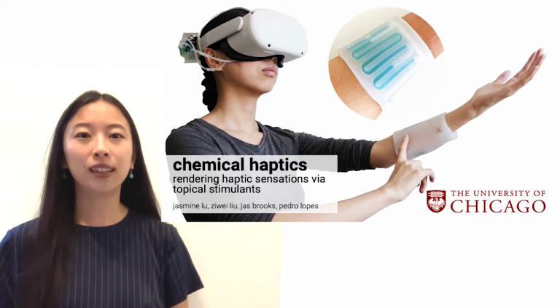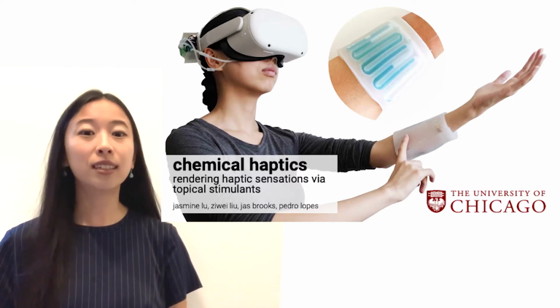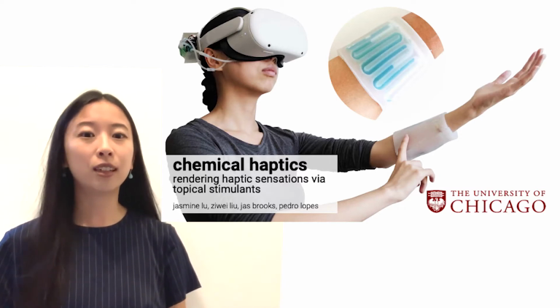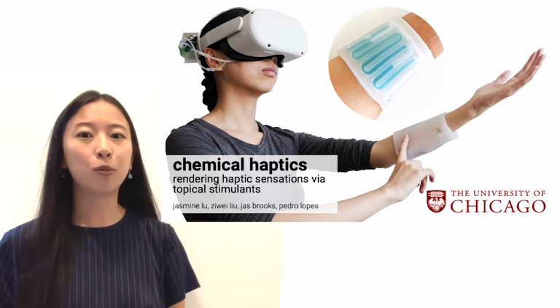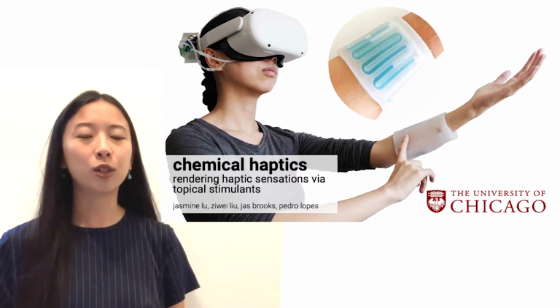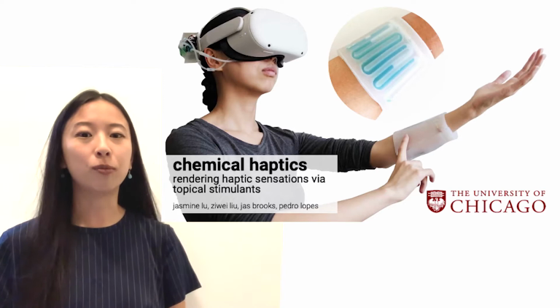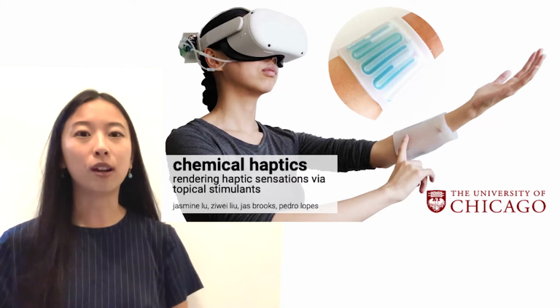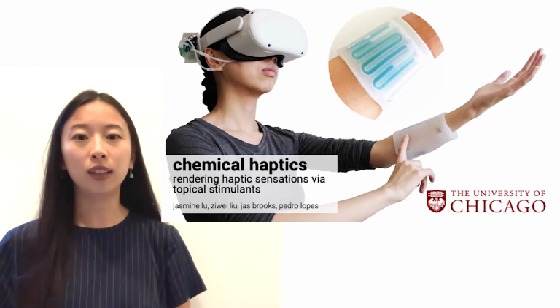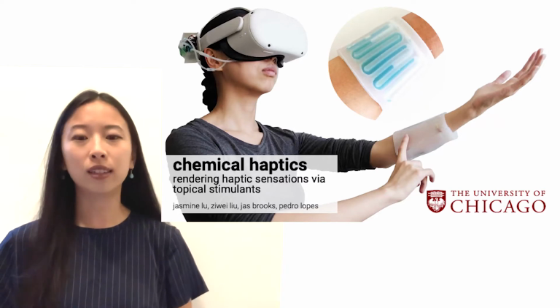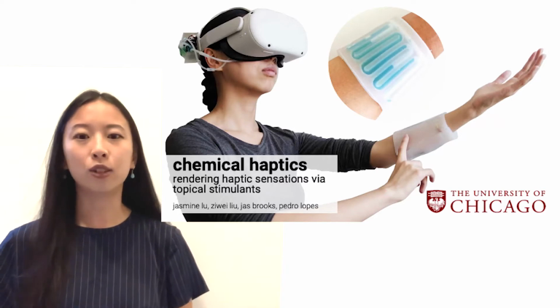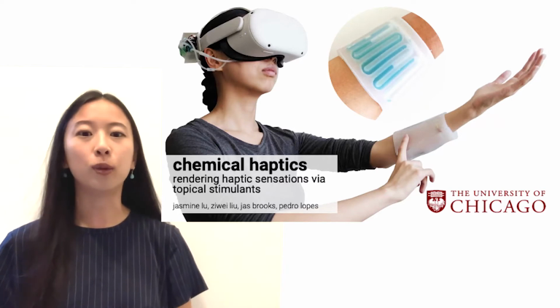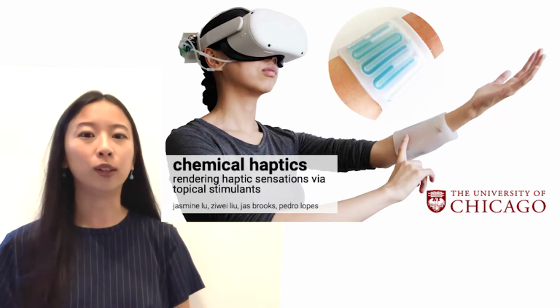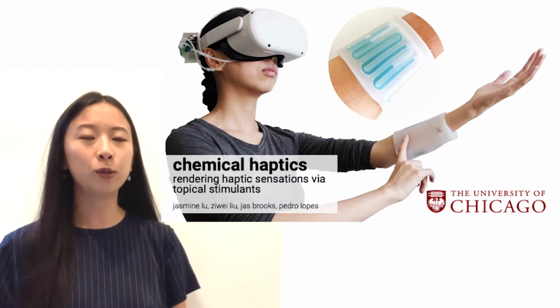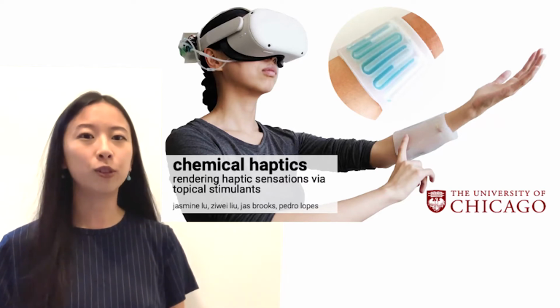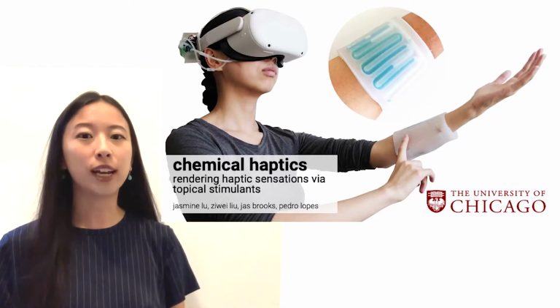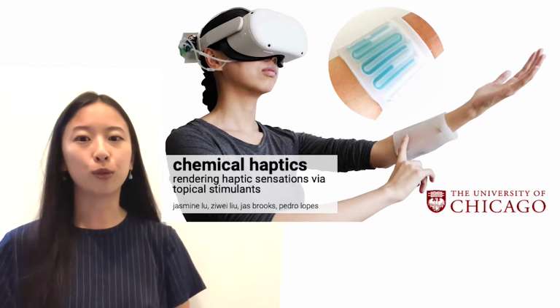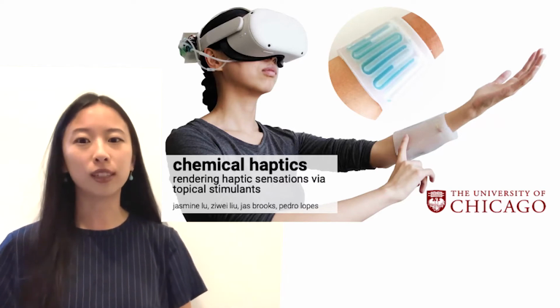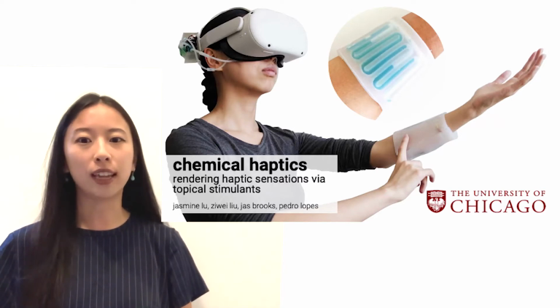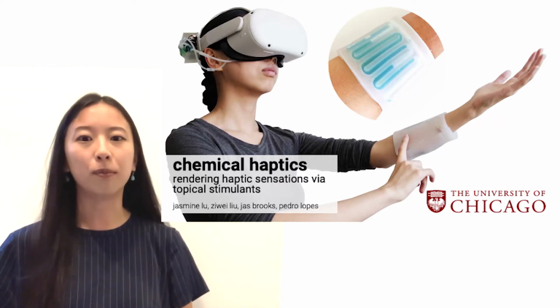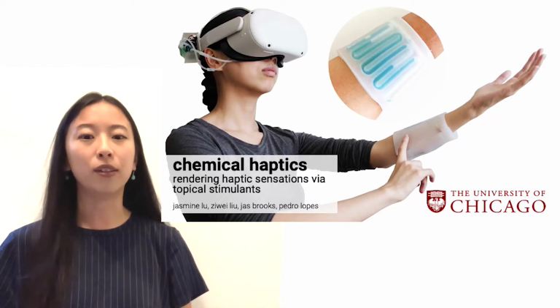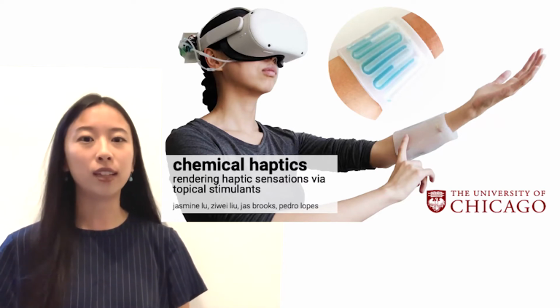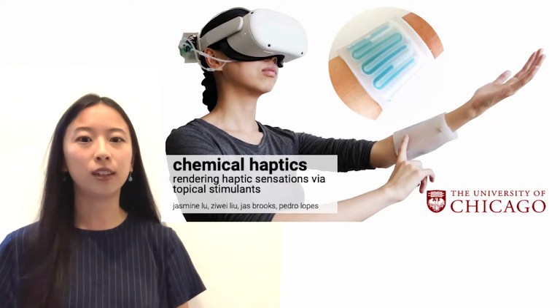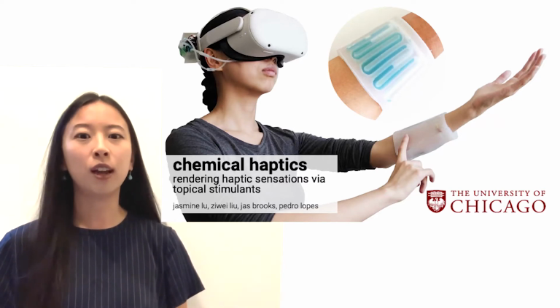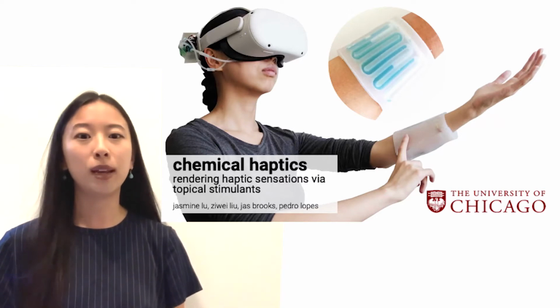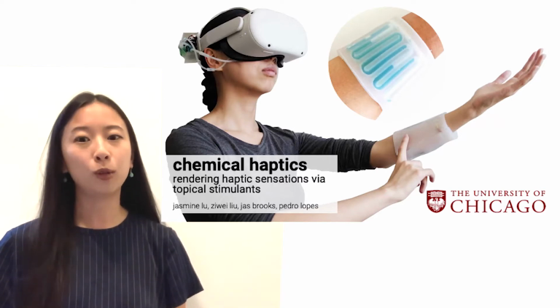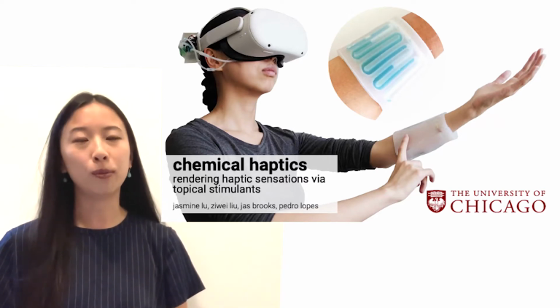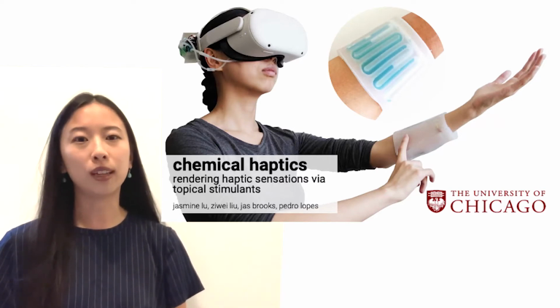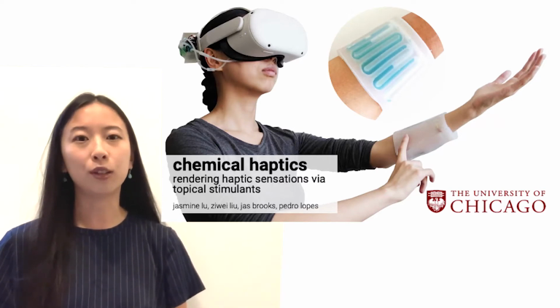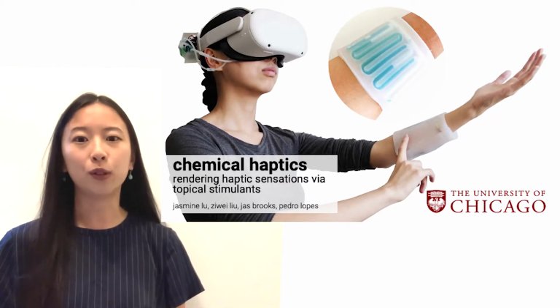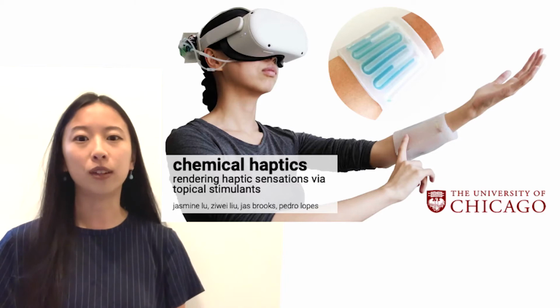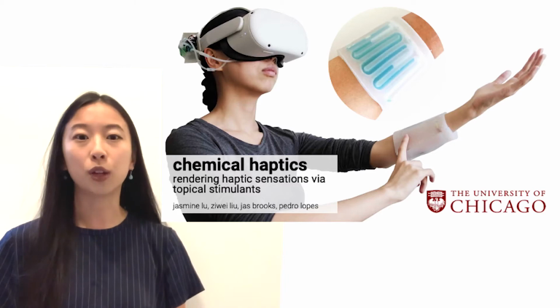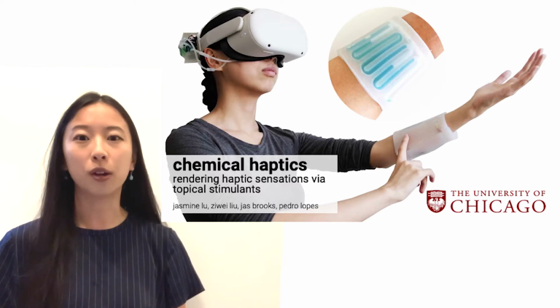This is in collaboration with my colleagues Zuwei Liu, Jazz Brooks, and my advisor Pedro Lopez at the University of Chicago.